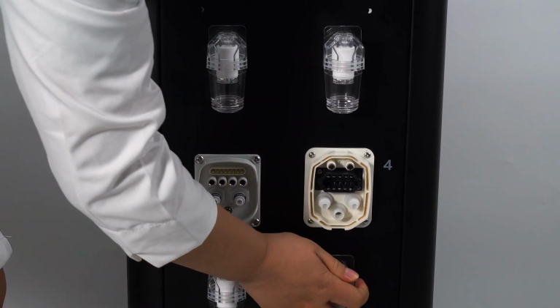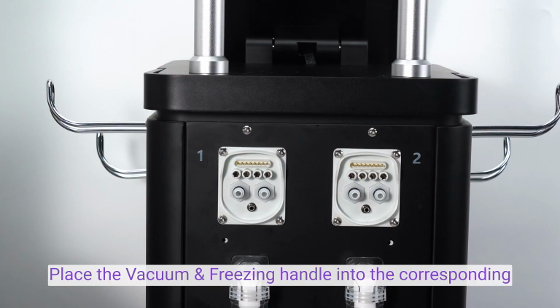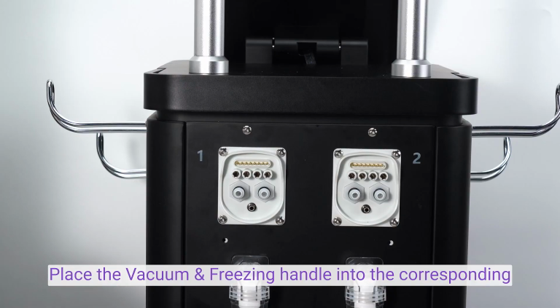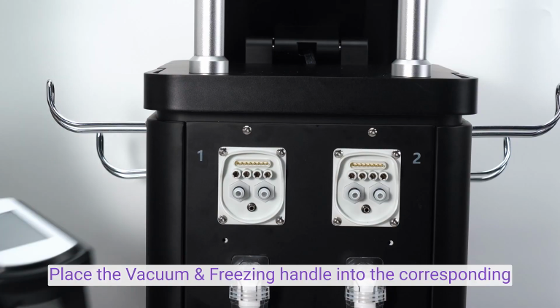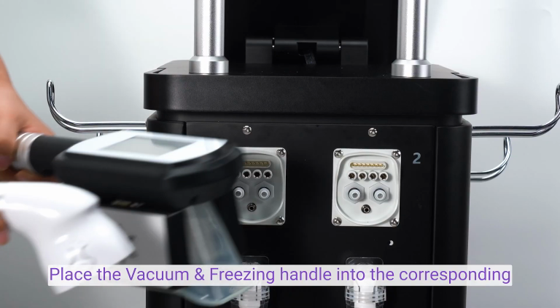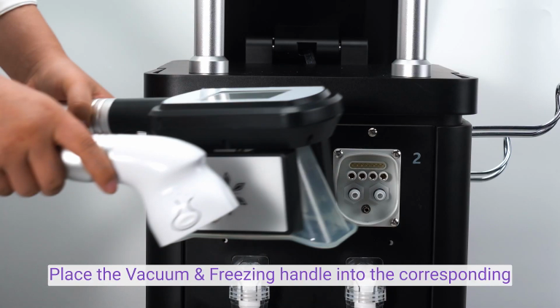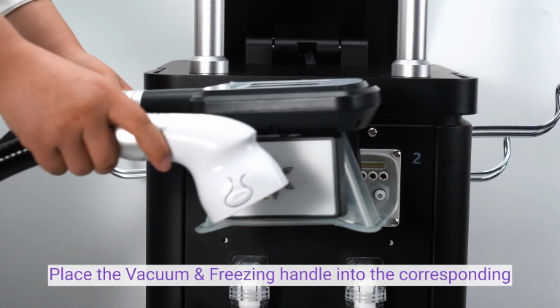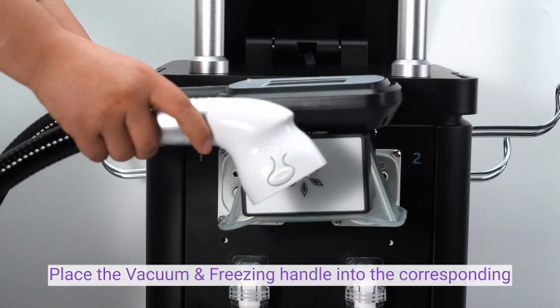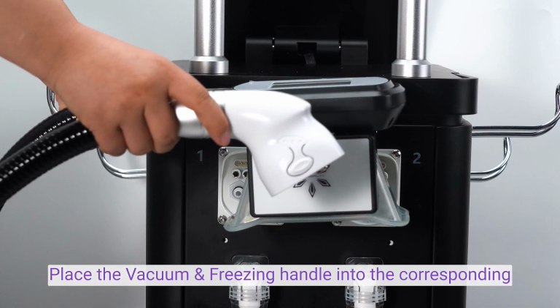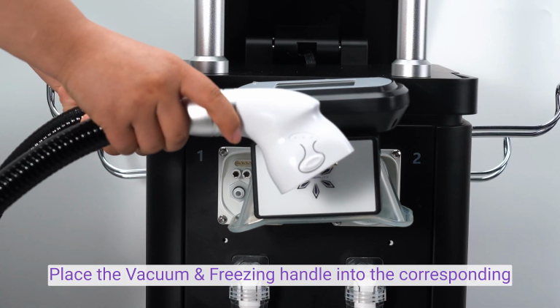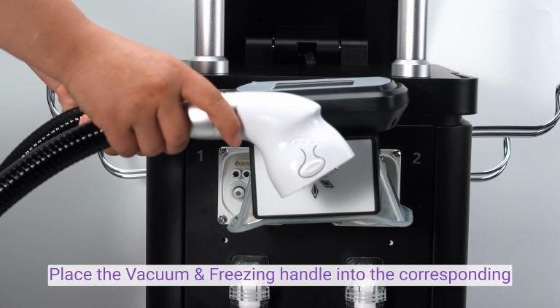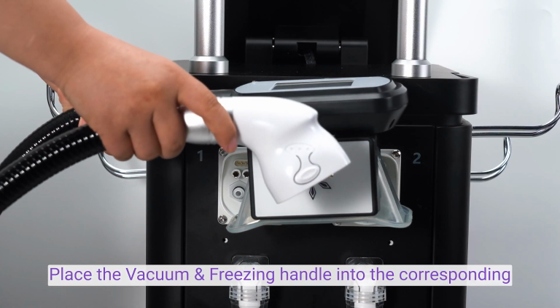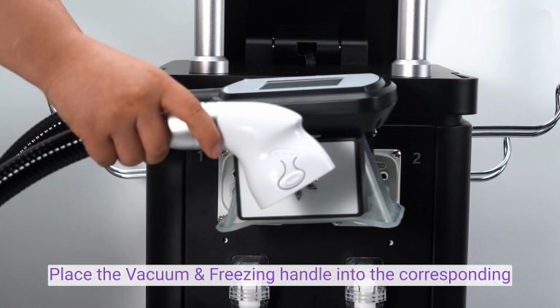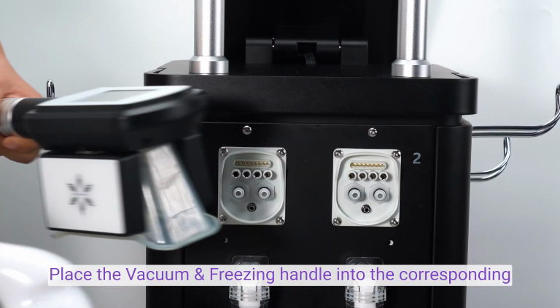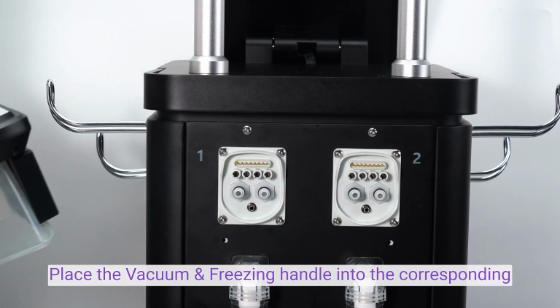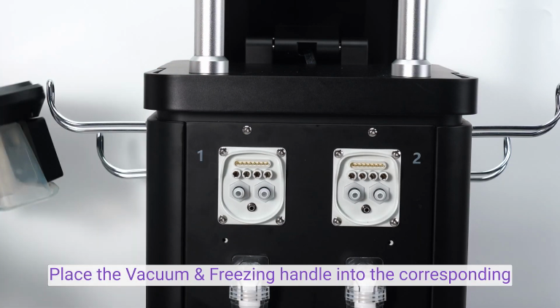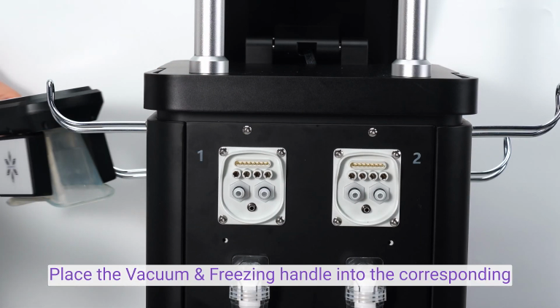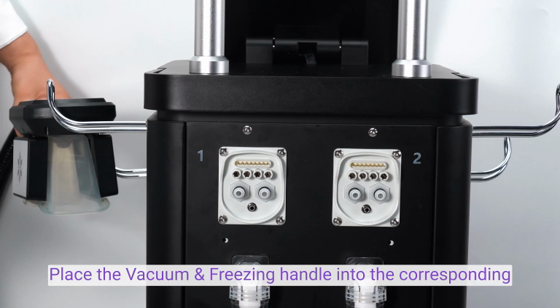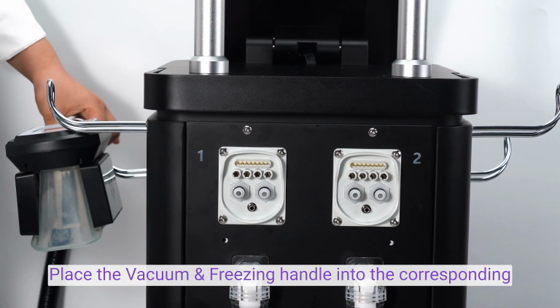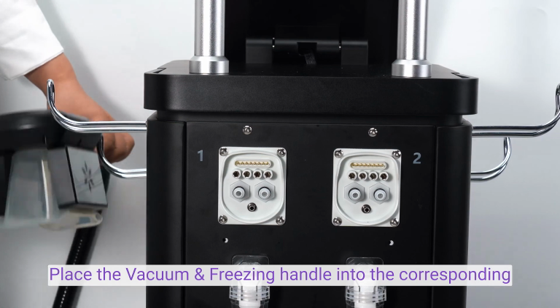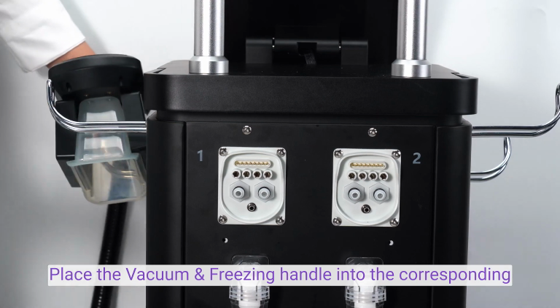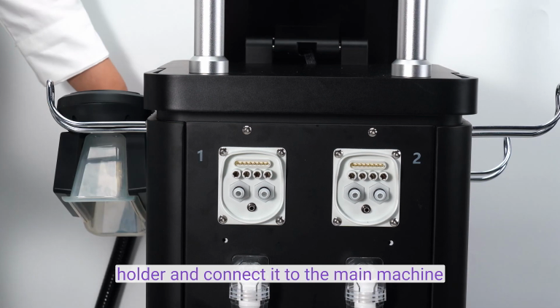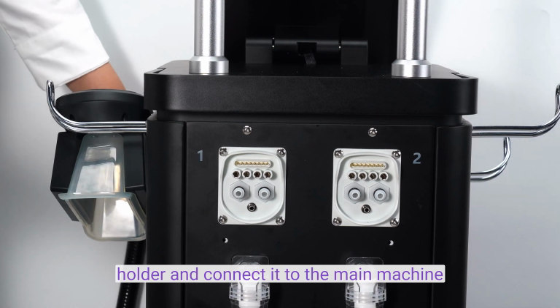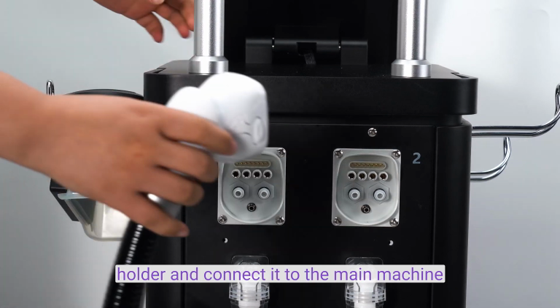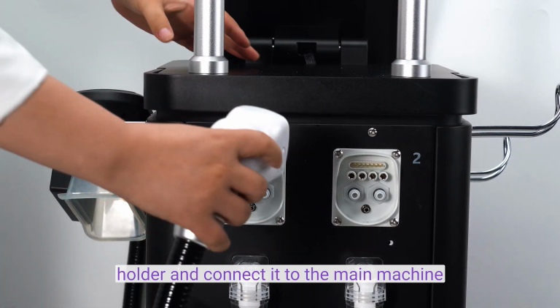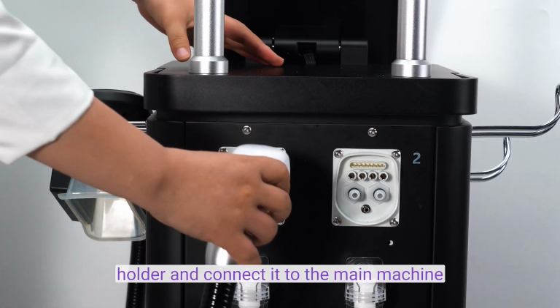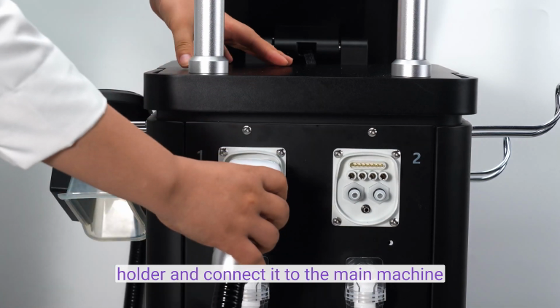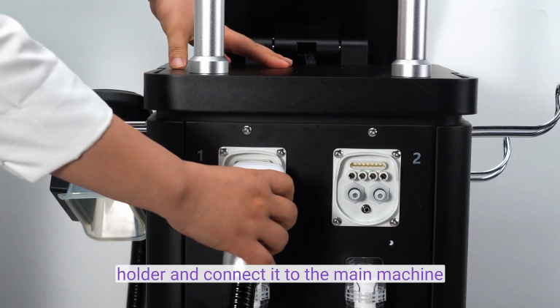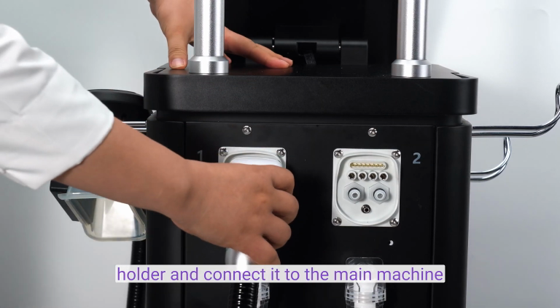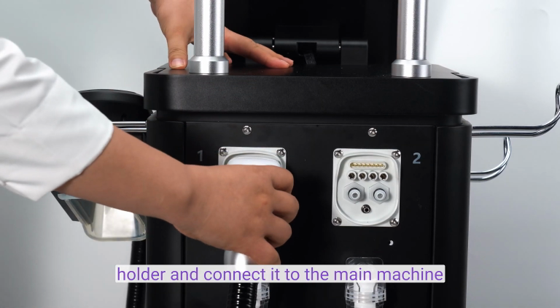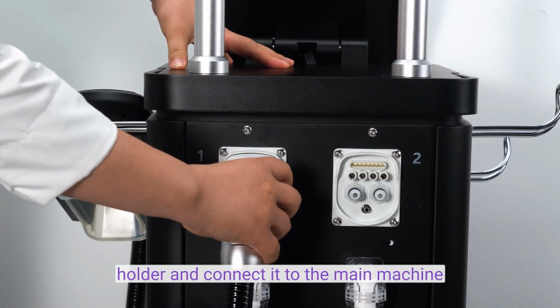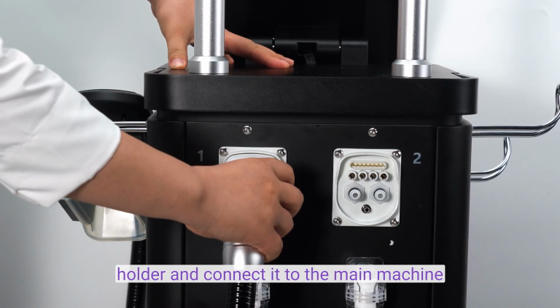Place the vacuum and squeeze the handle into the corresponding holder and connect it to the main machine.